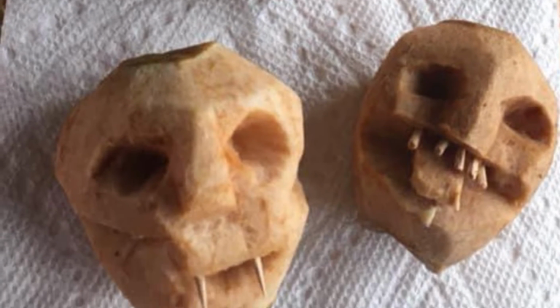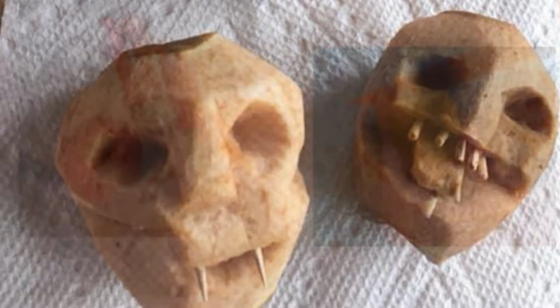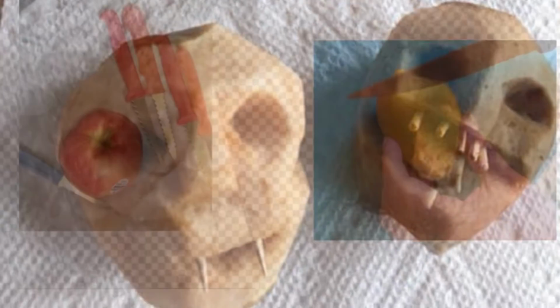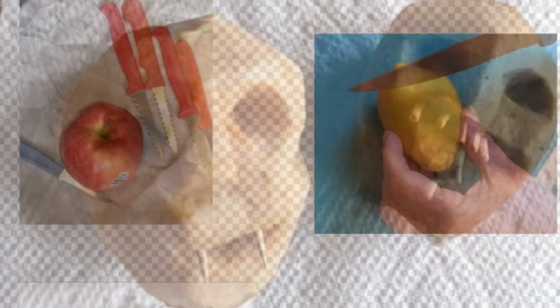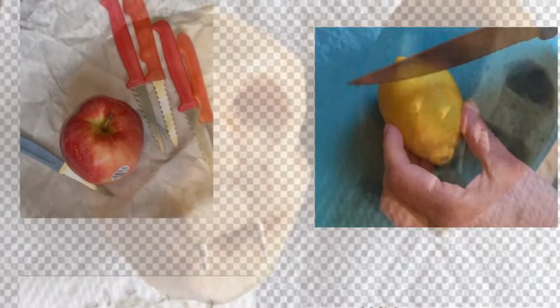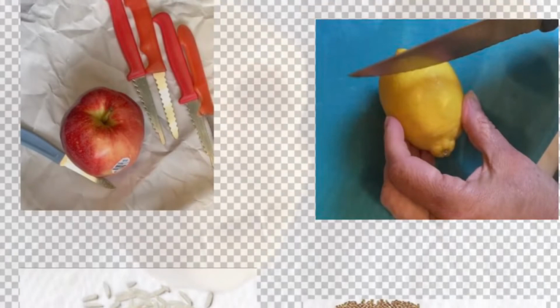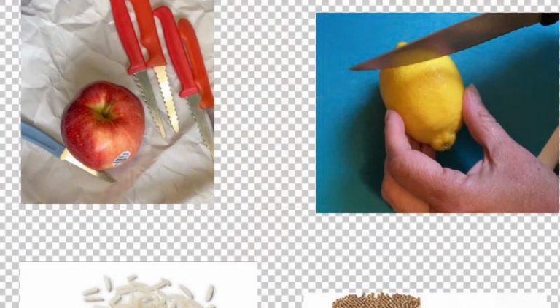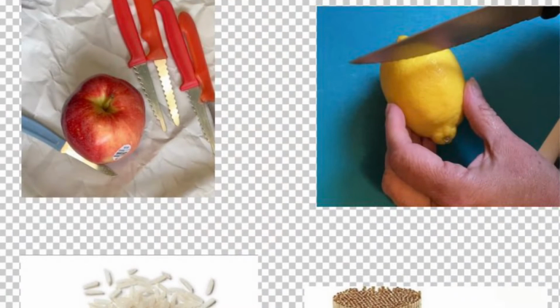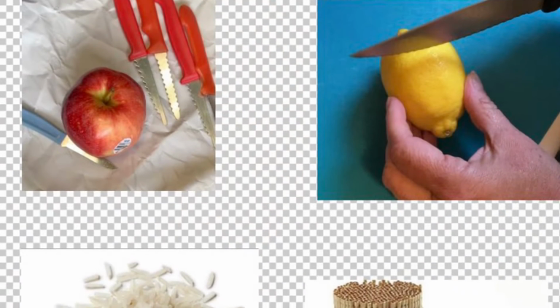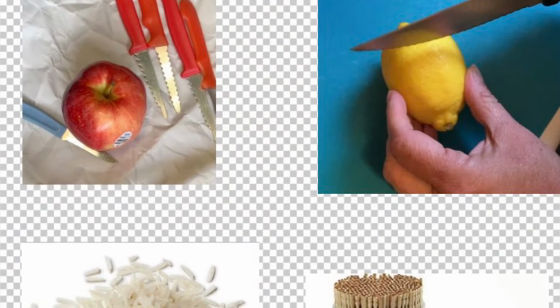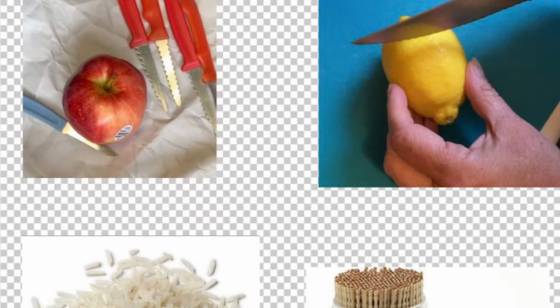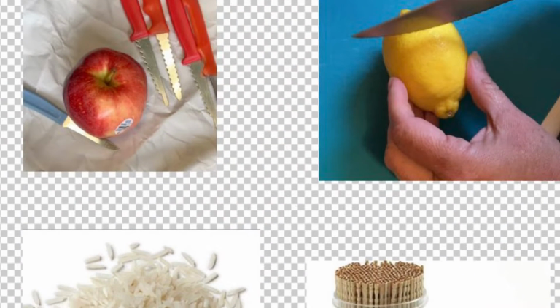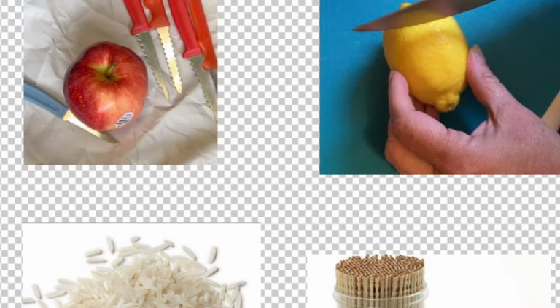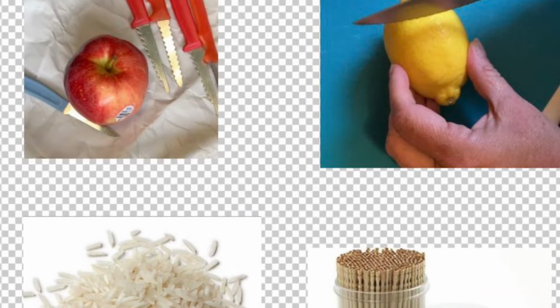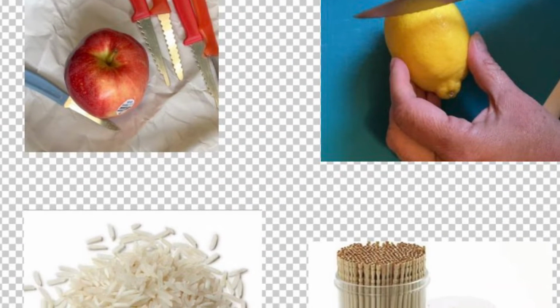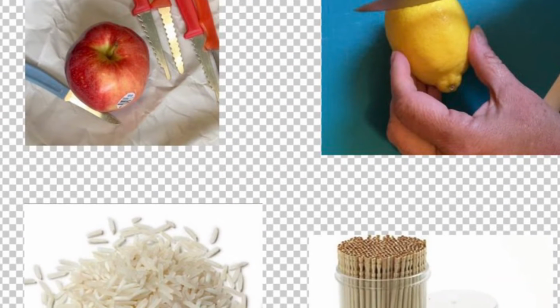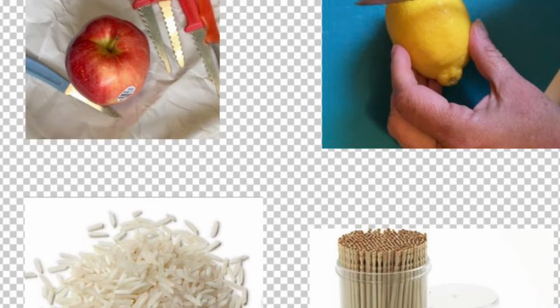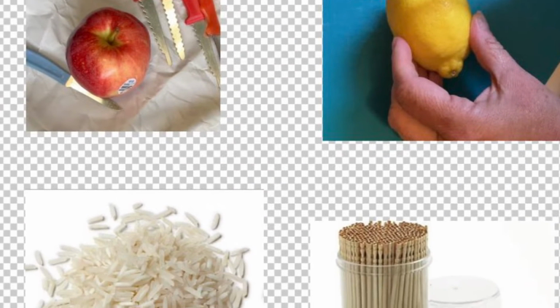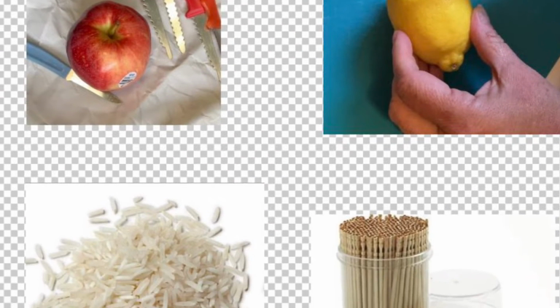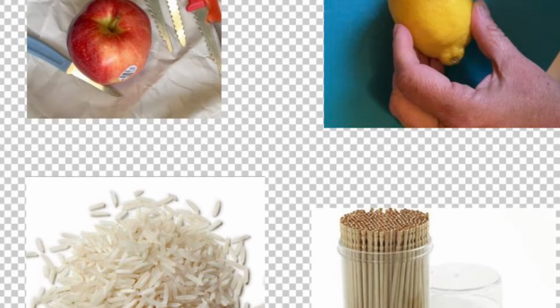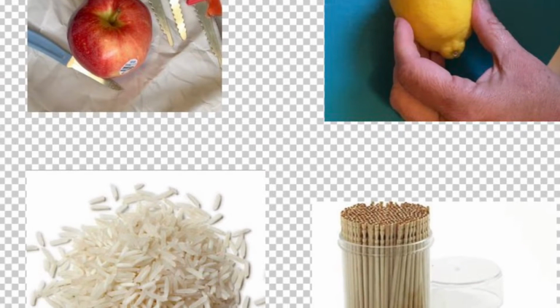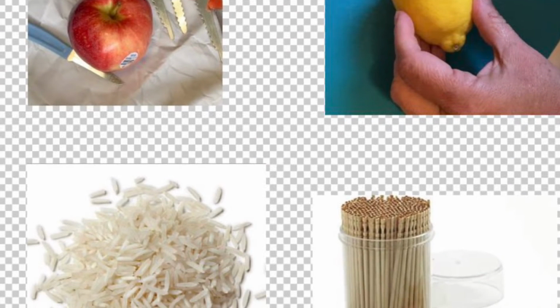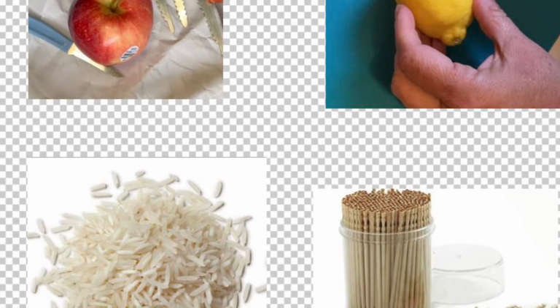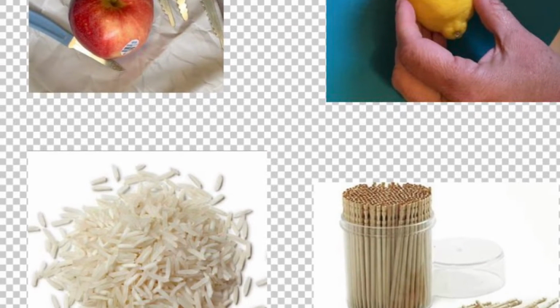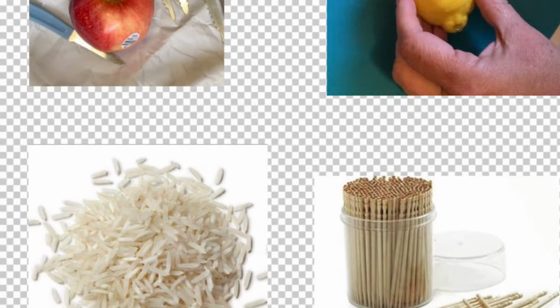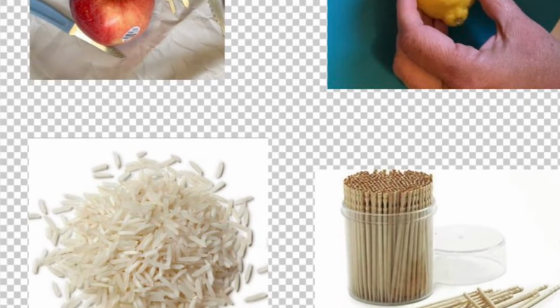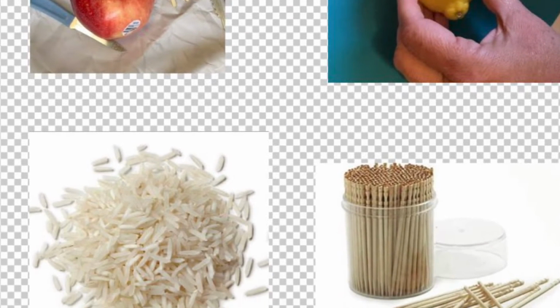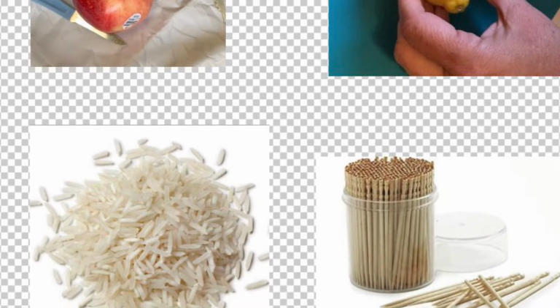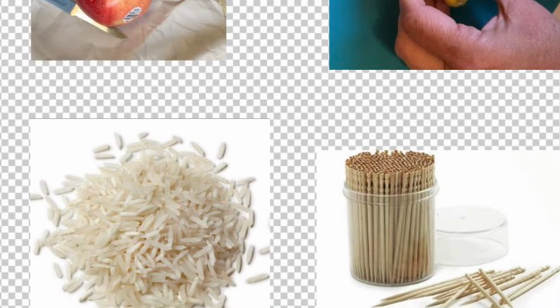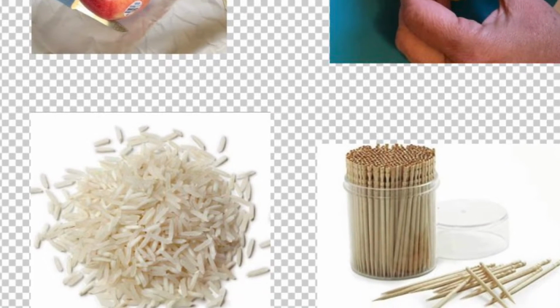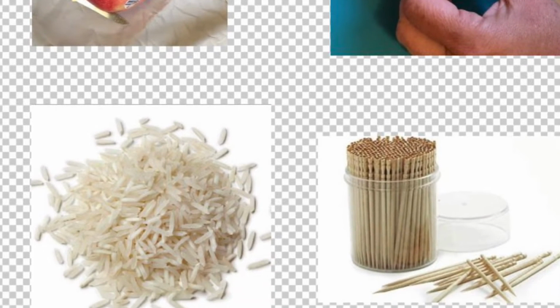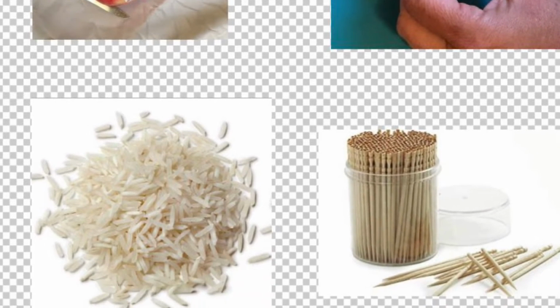Here's what we'll need for supplies: apples, carving tools, lemons, rice, and toothpicks.